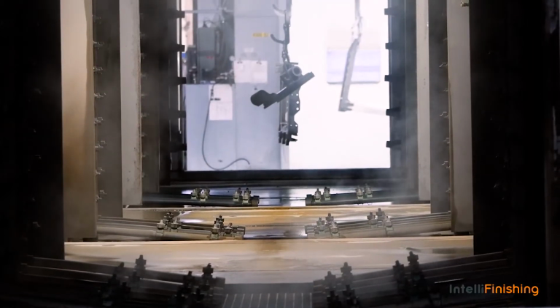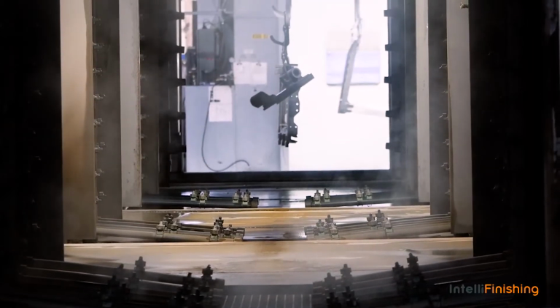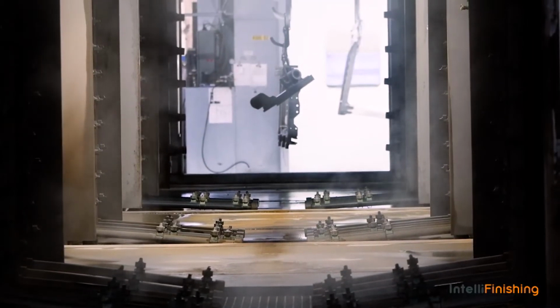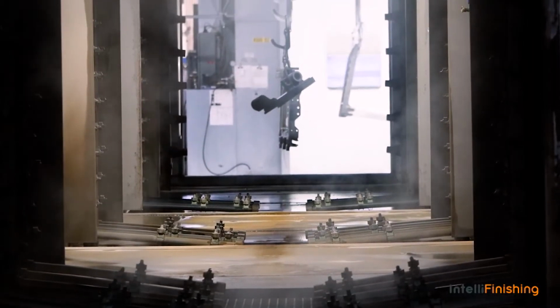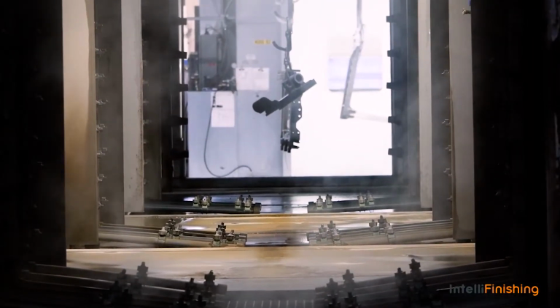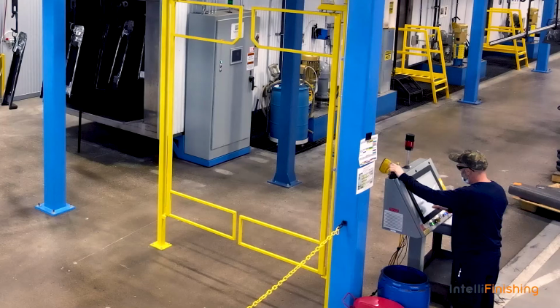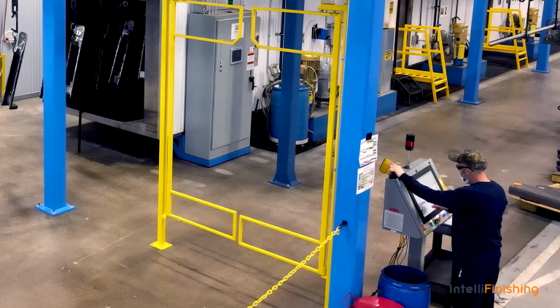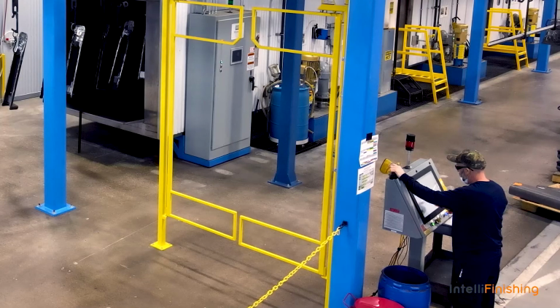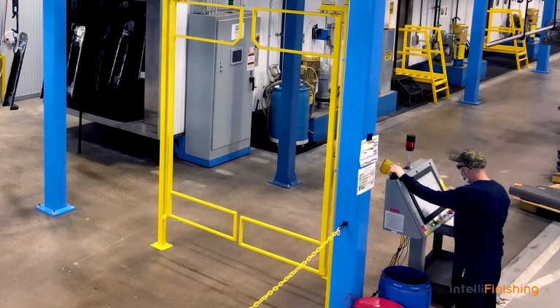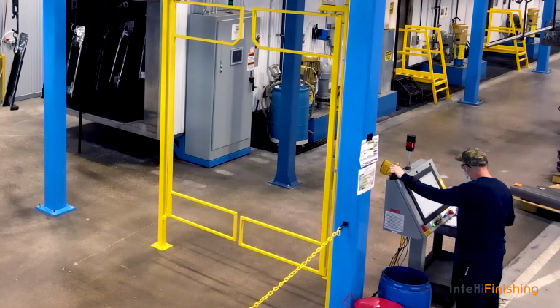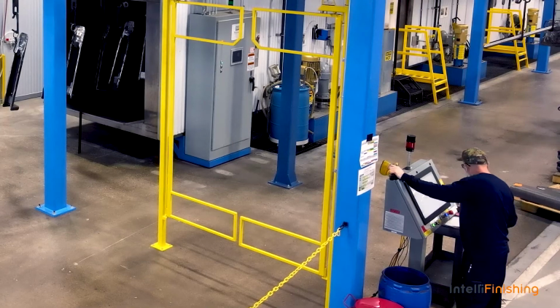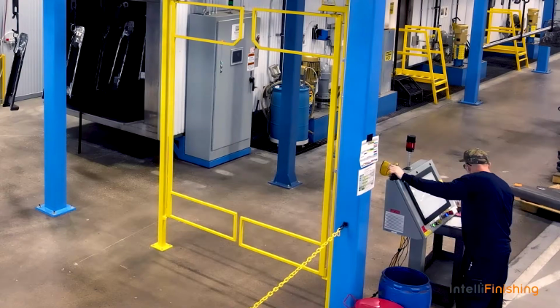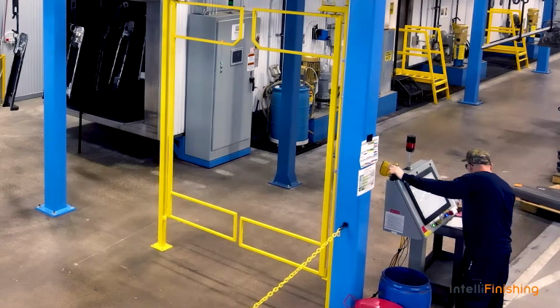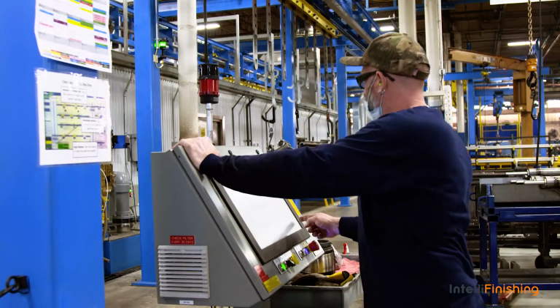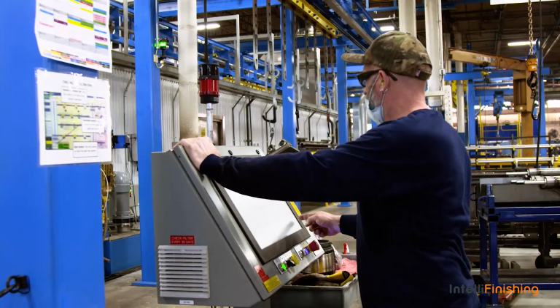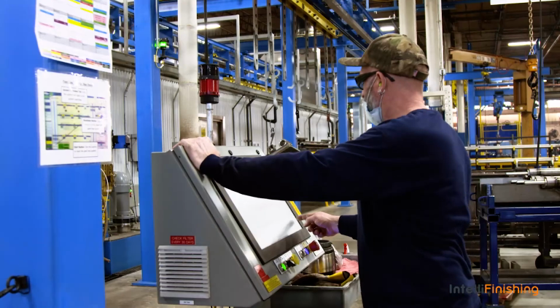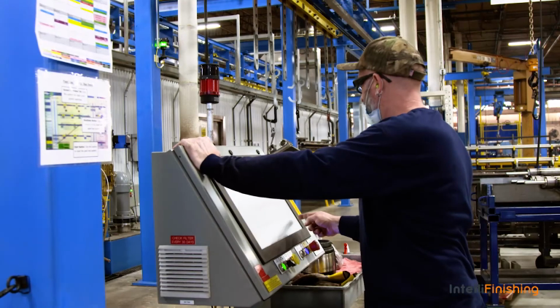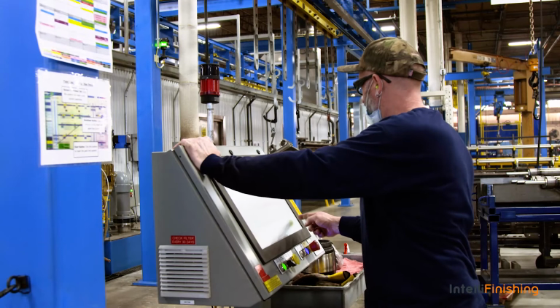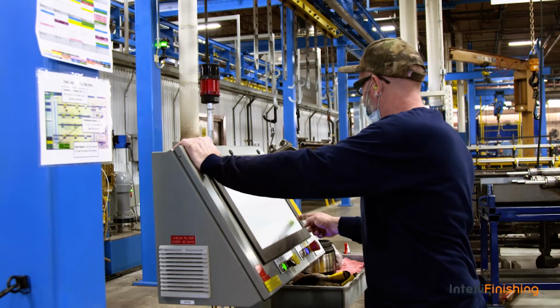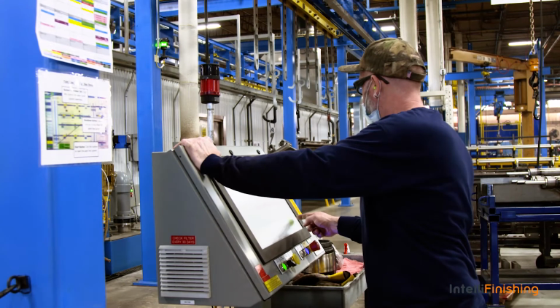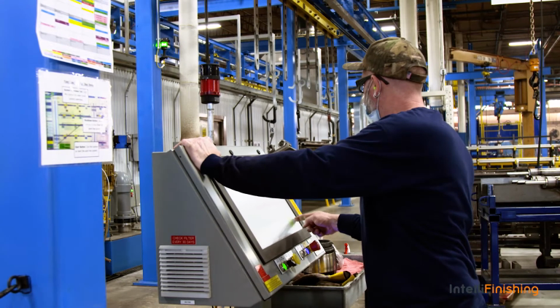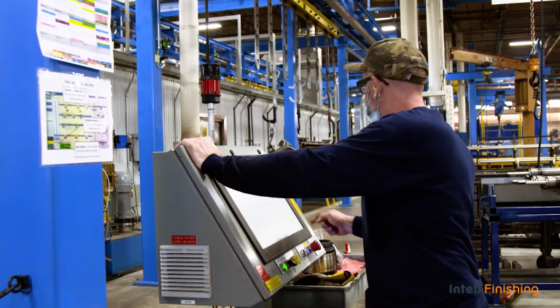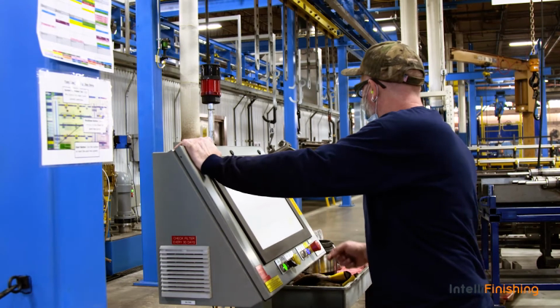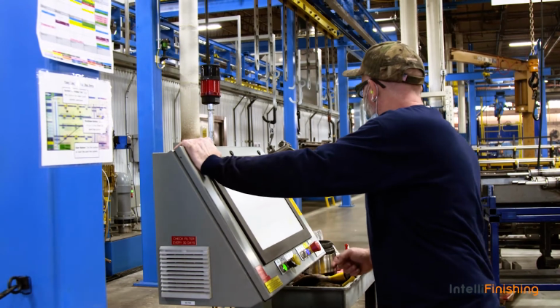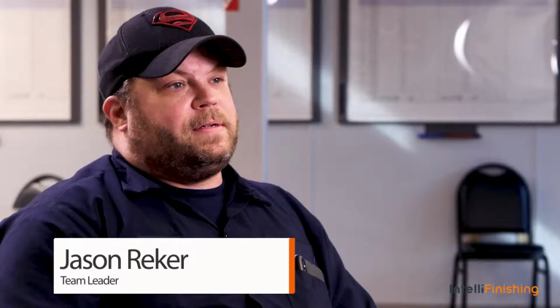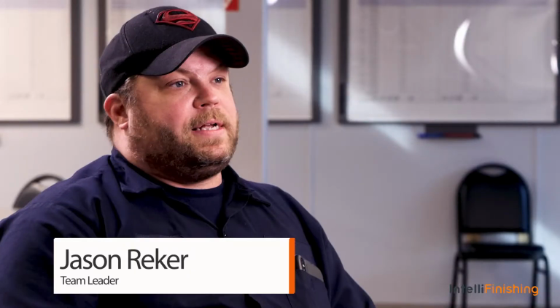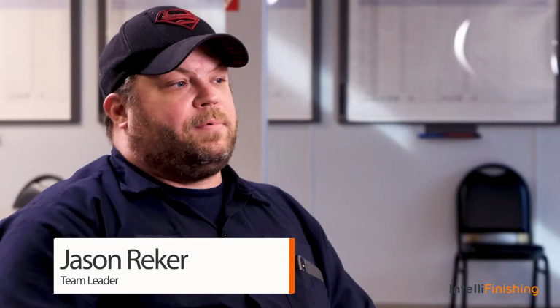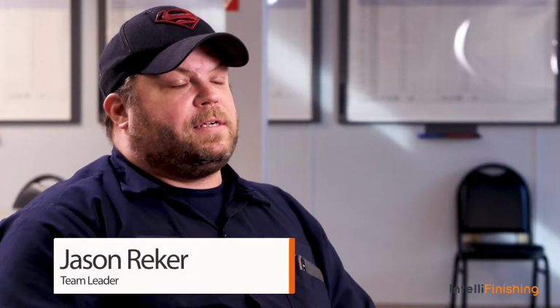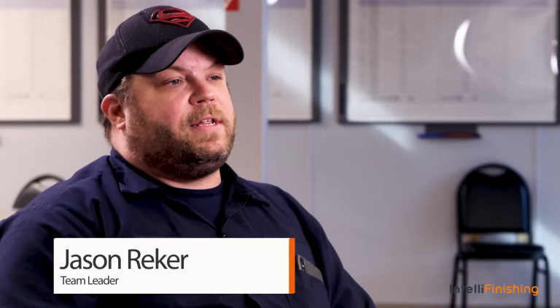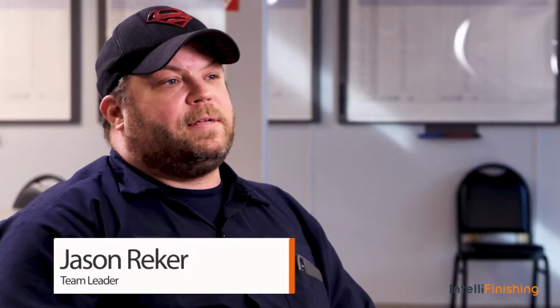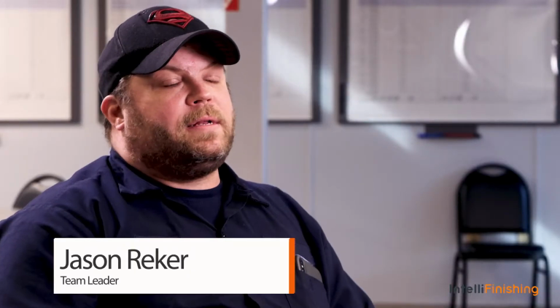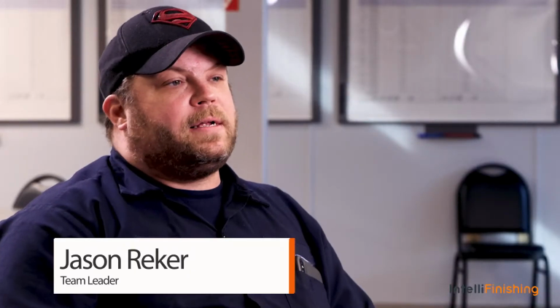We can change the system around, reprogram the shuttles and different things, and it really helps to get the products to the assembly lines.